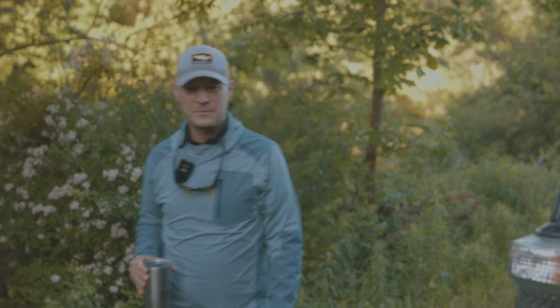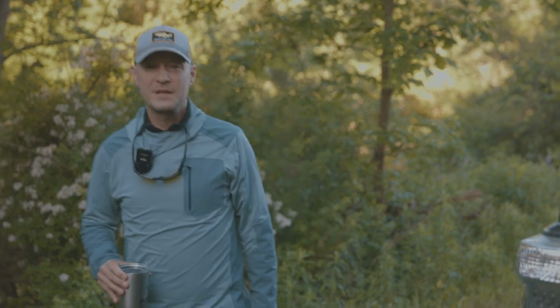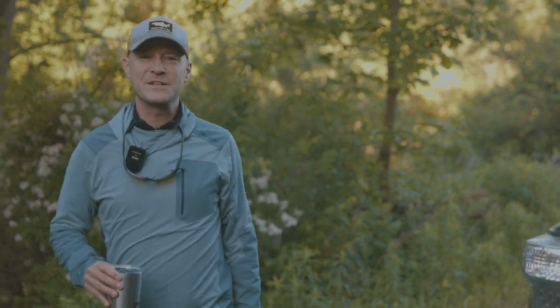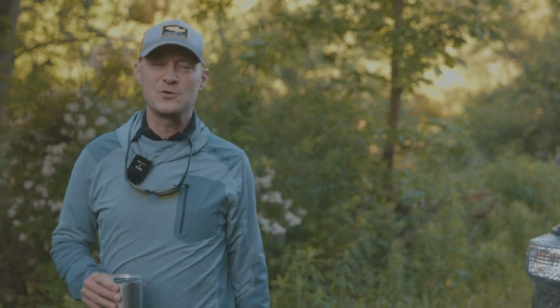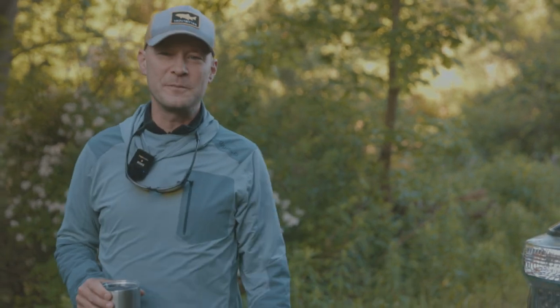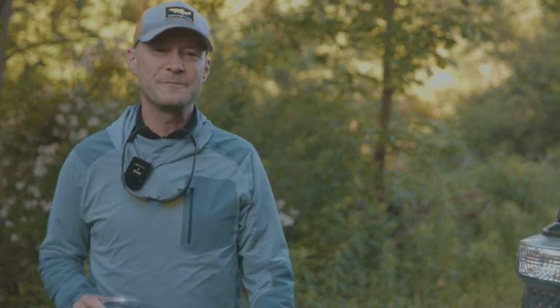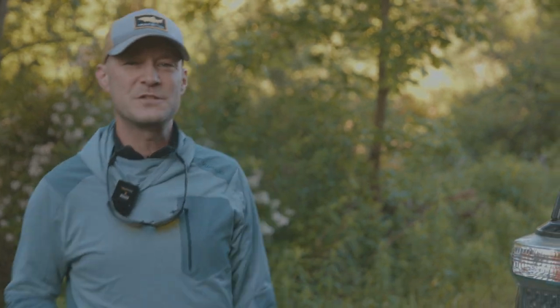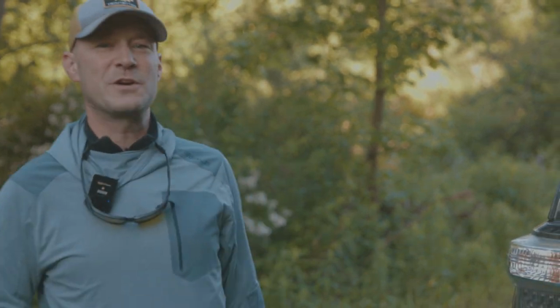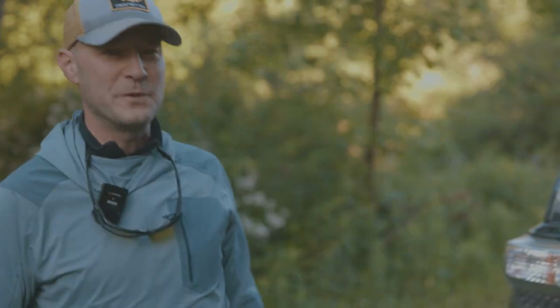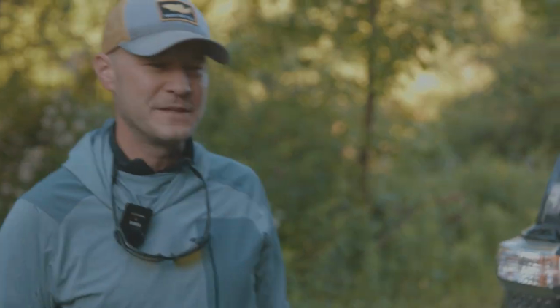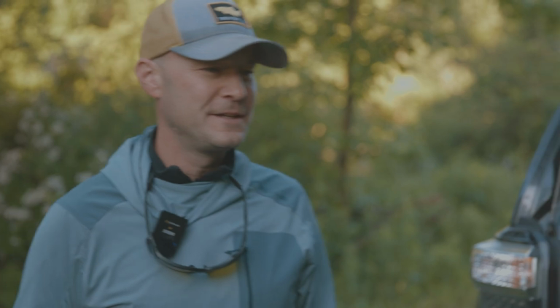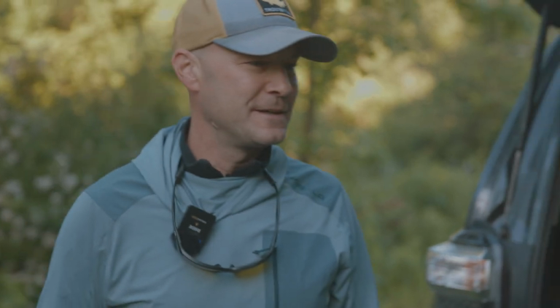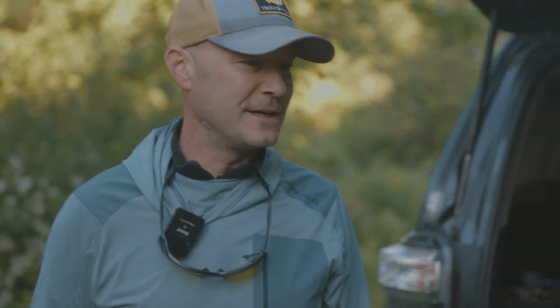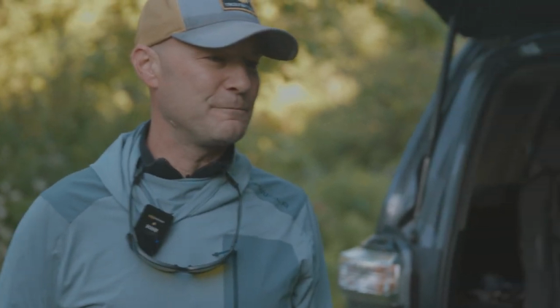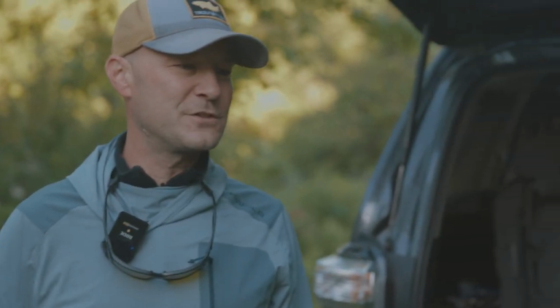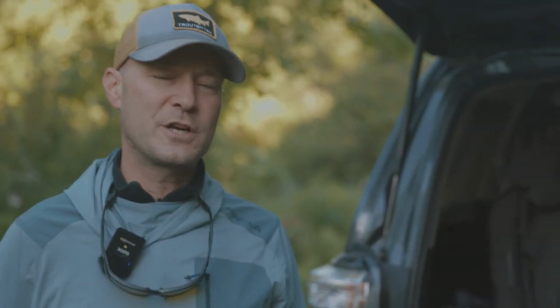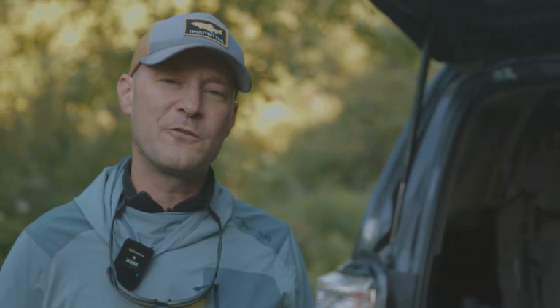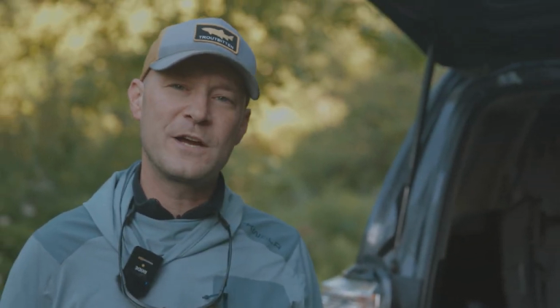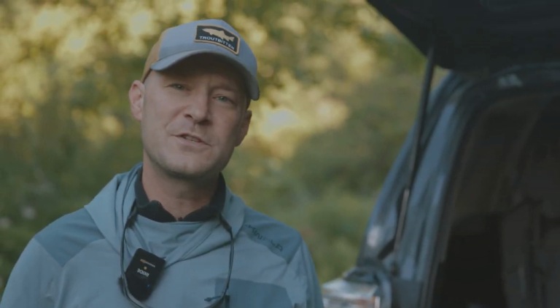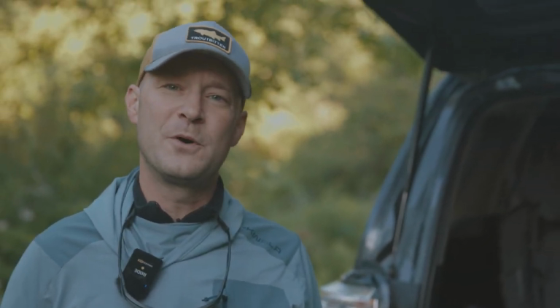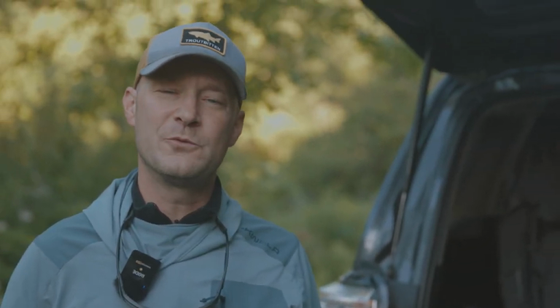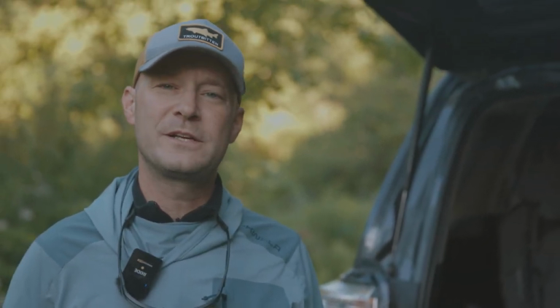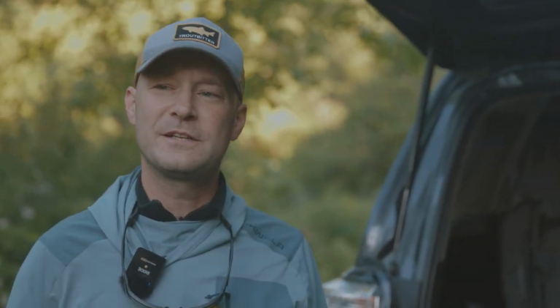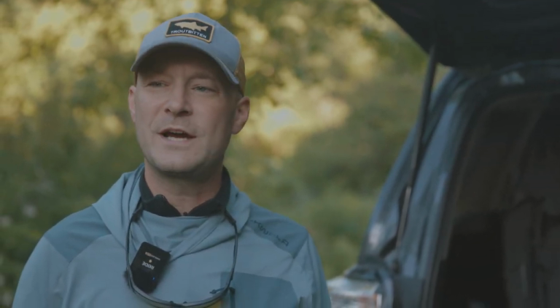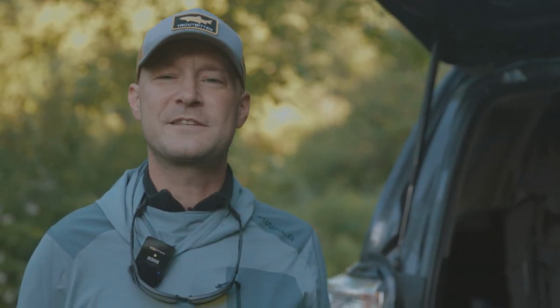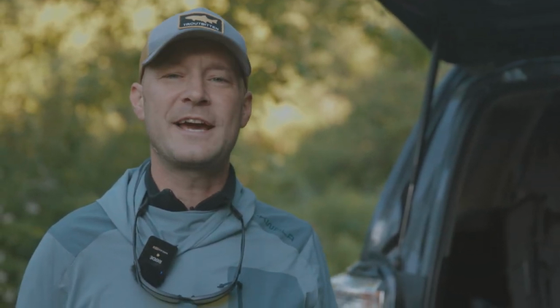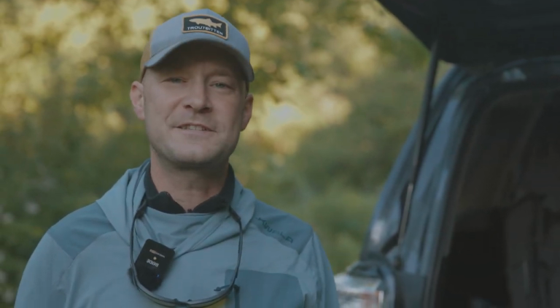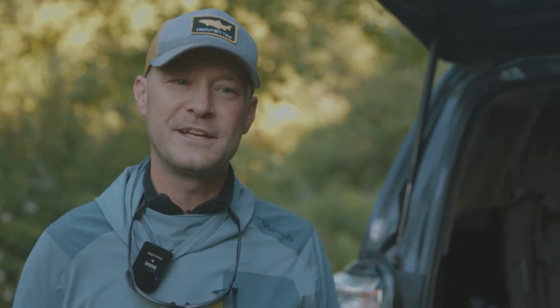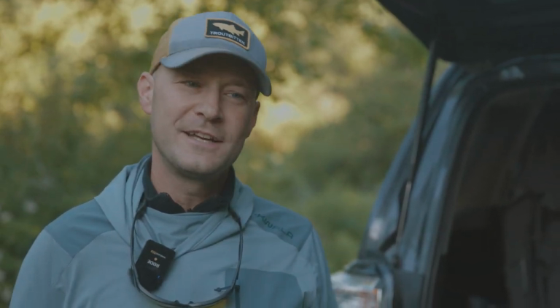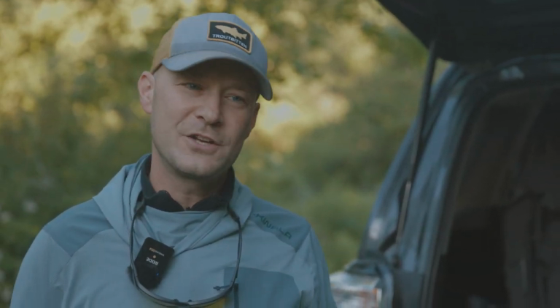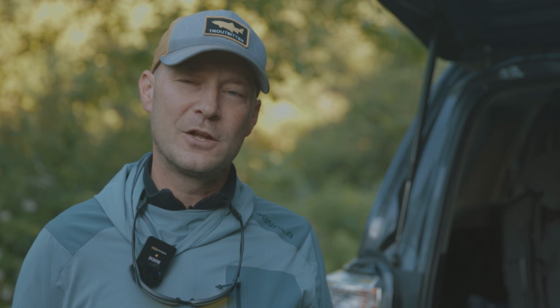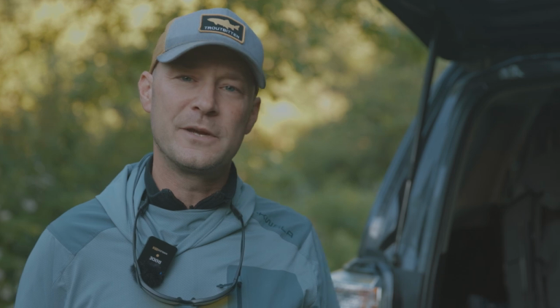Hey, thanks for joining me. This is Trout Pitten. Let's talk about fly fishing the mono rig and why this is casting and not lobbing.